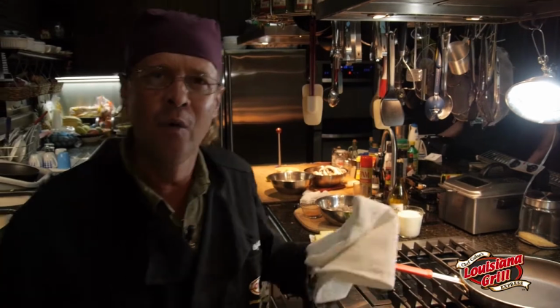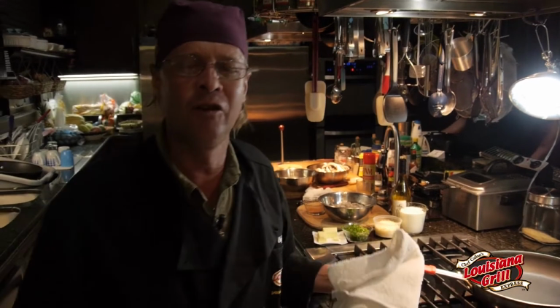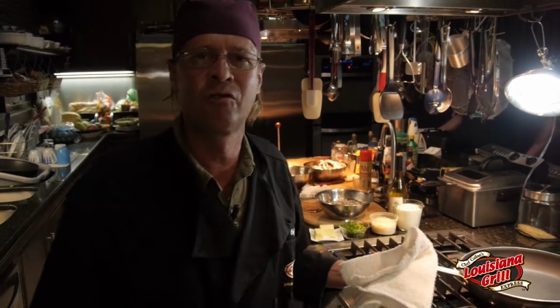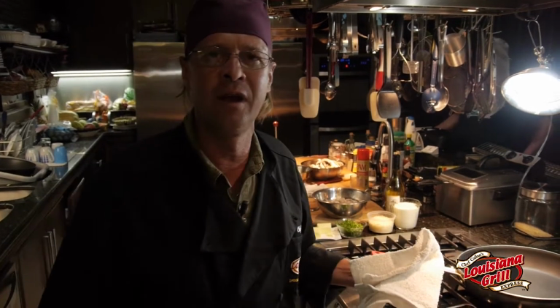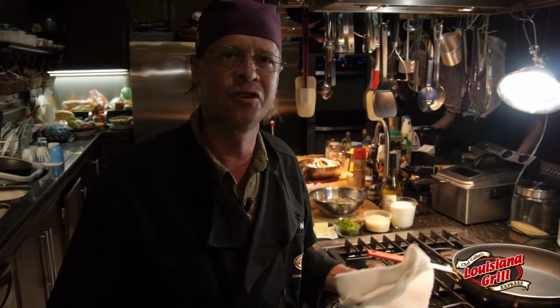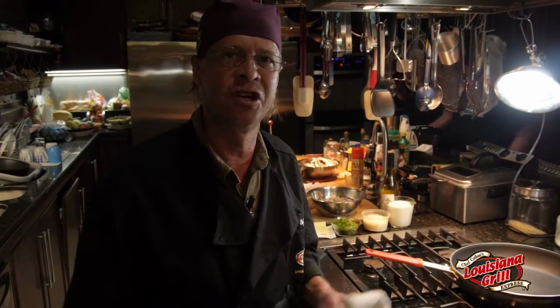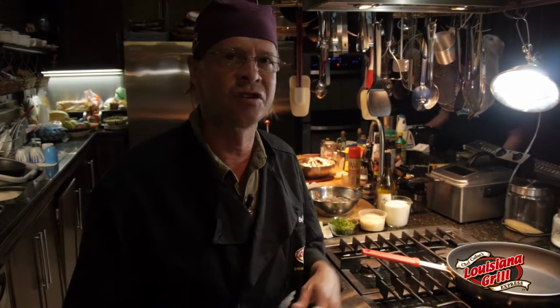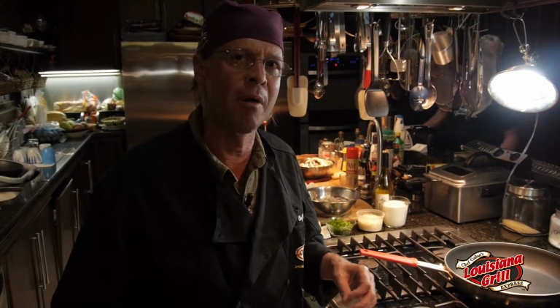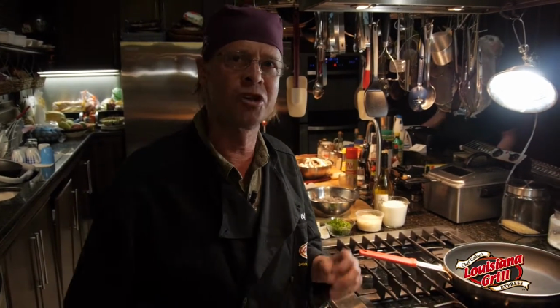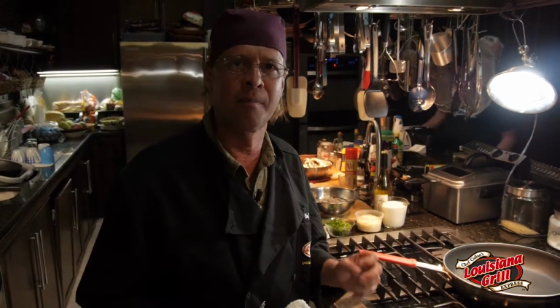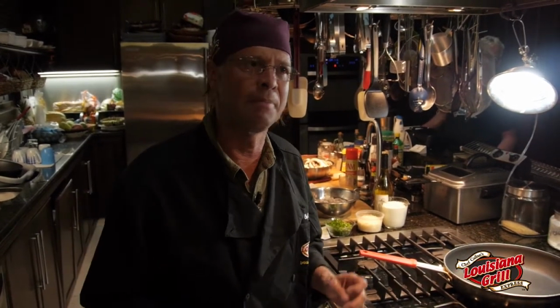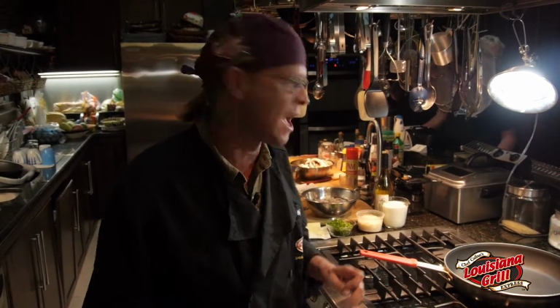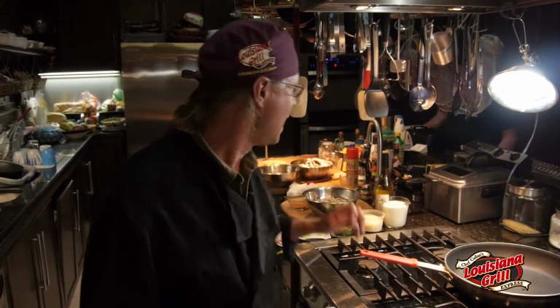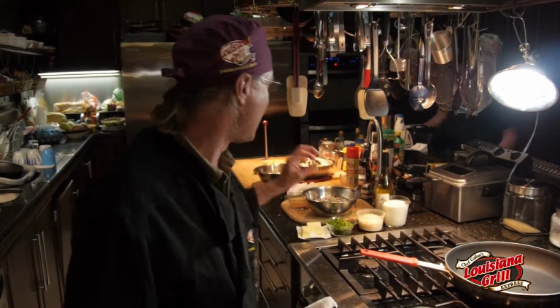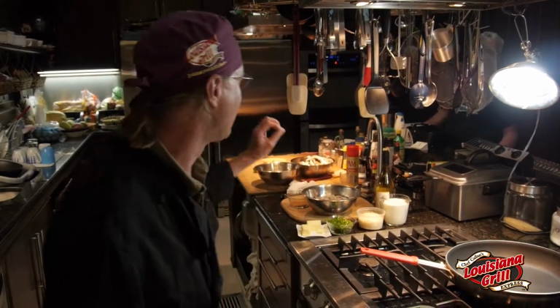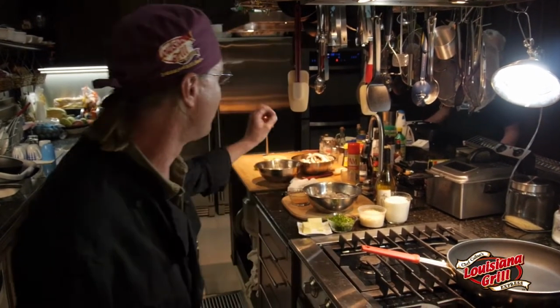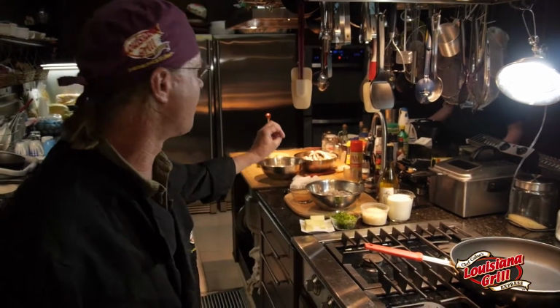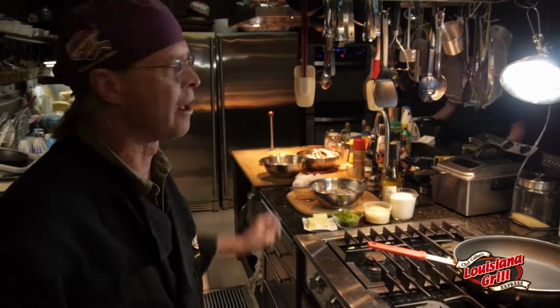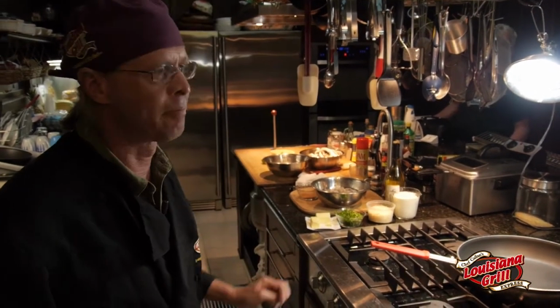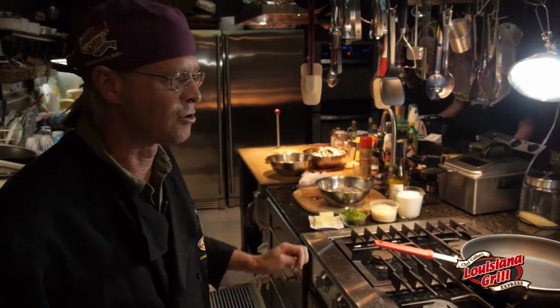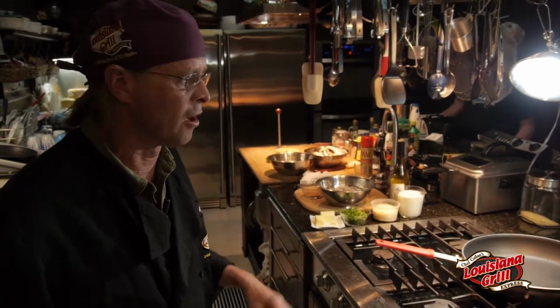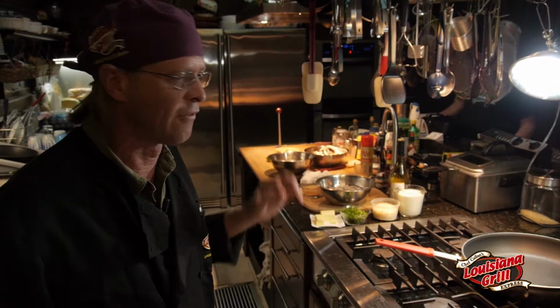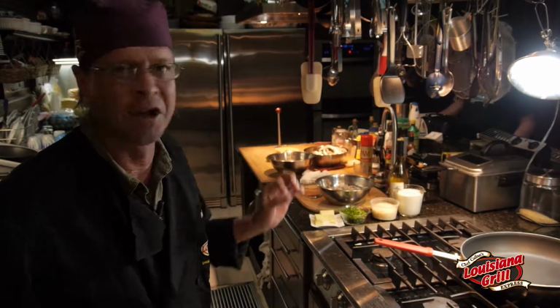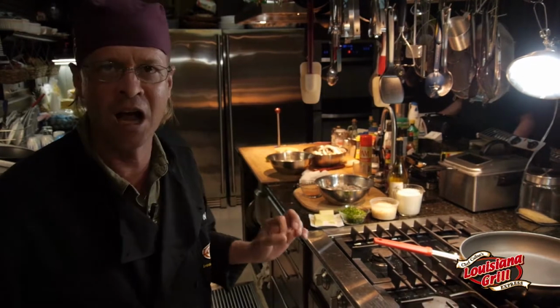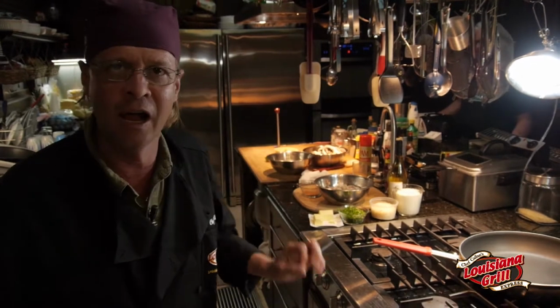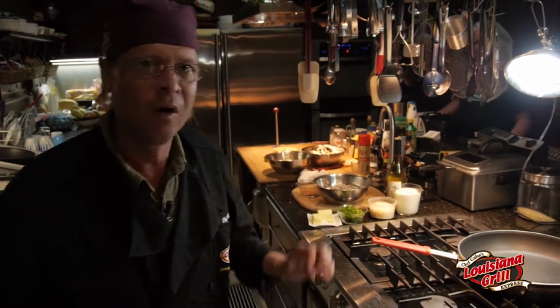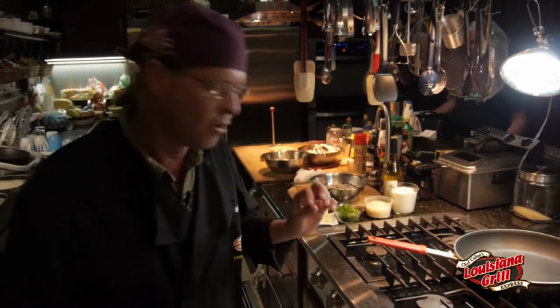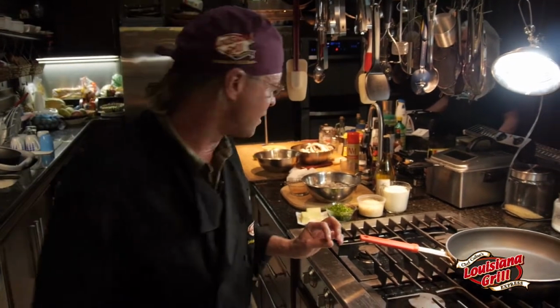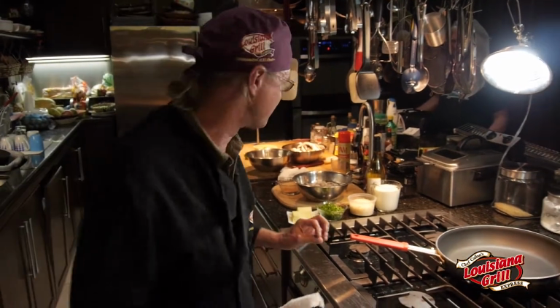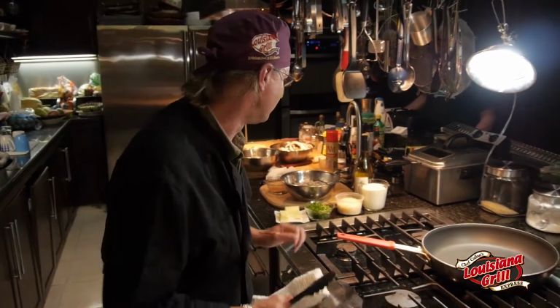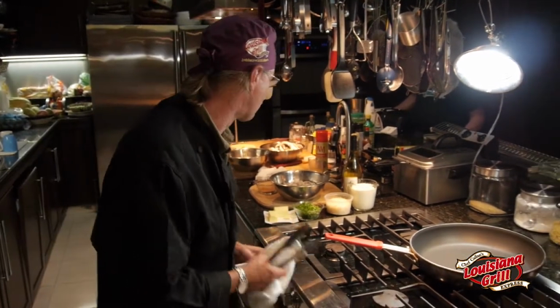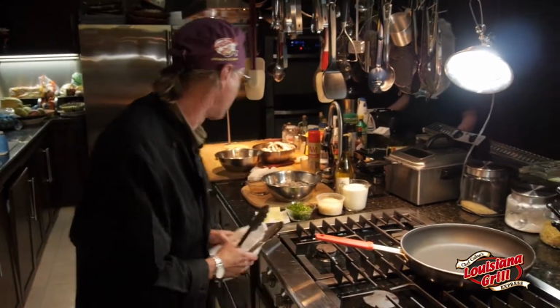We're going to use three different cheeses: a parmesan, a pepper jack, and a little bit of the powdered parmesan. We have a reggiano, which is absolutely incredible.